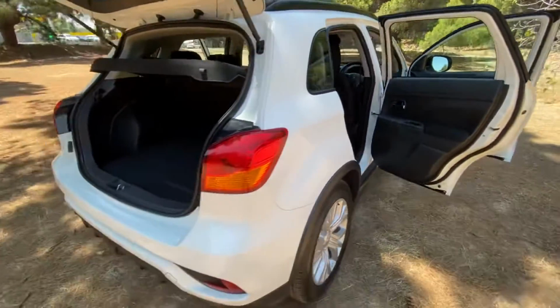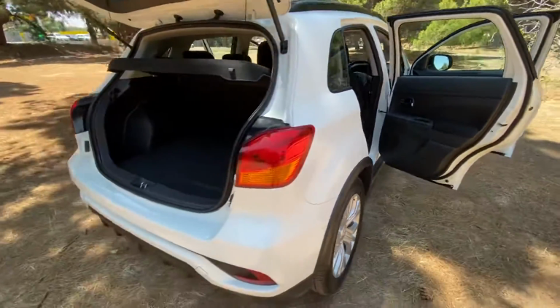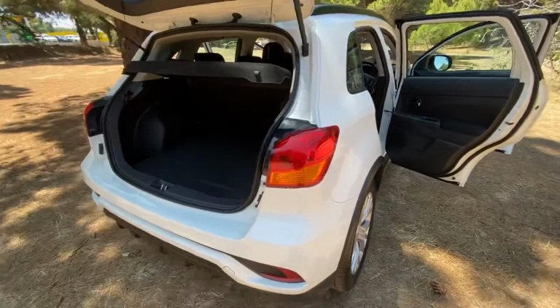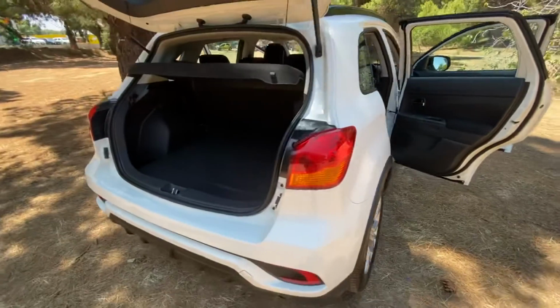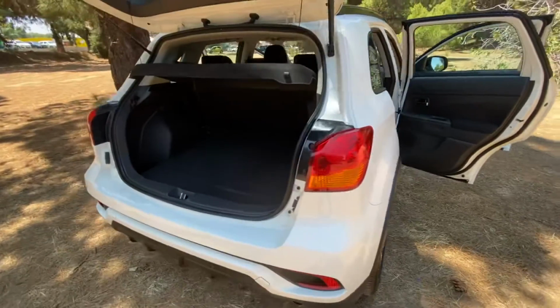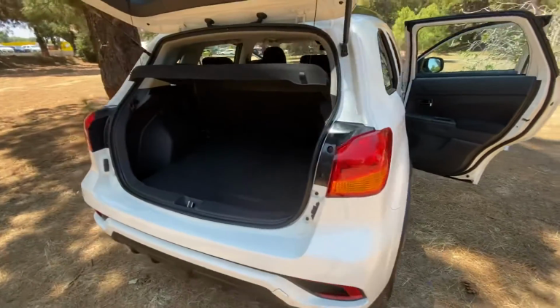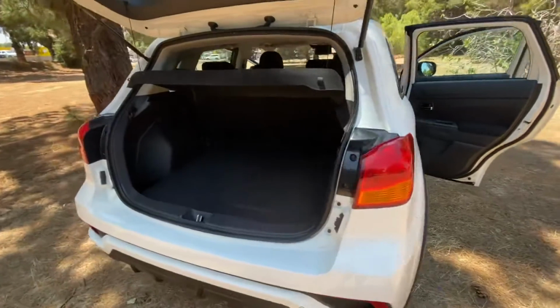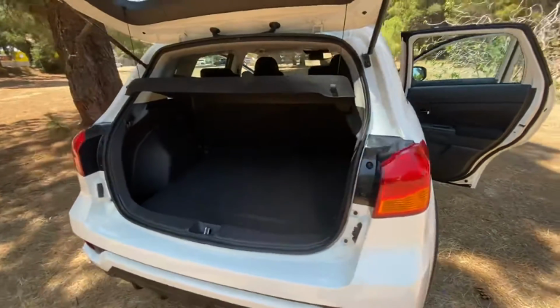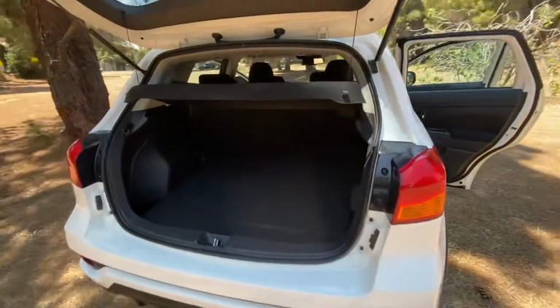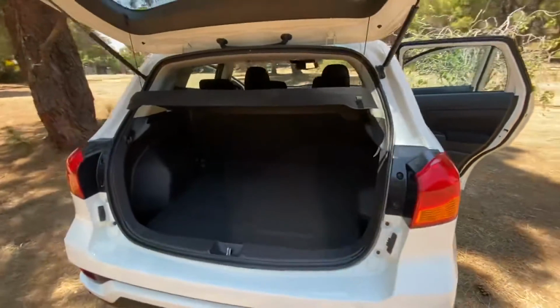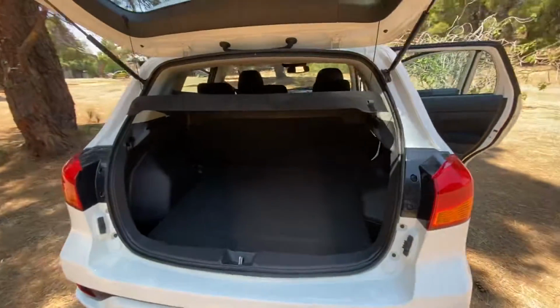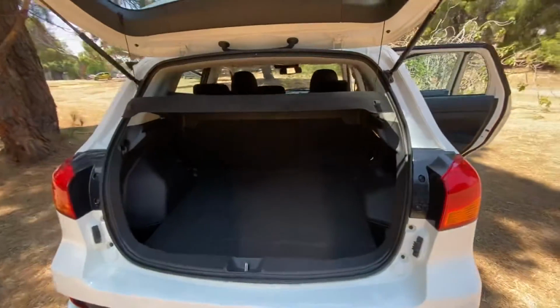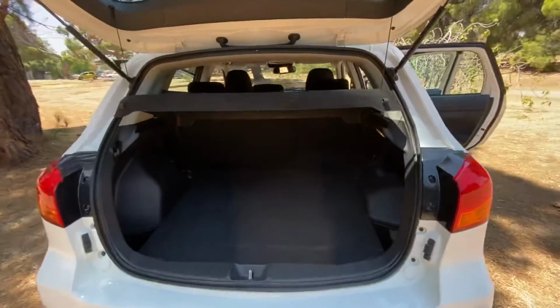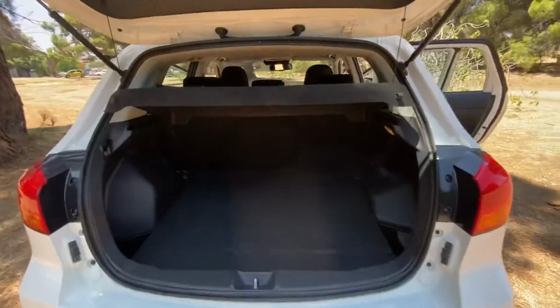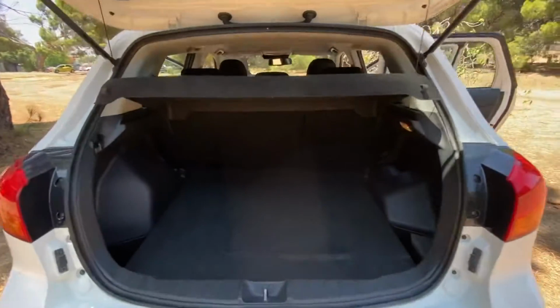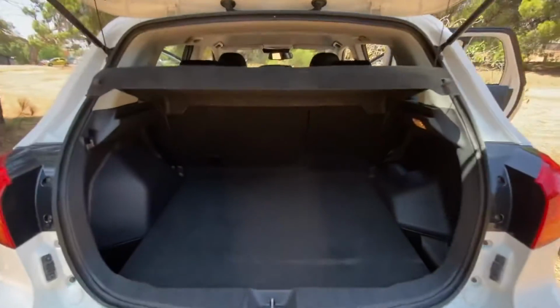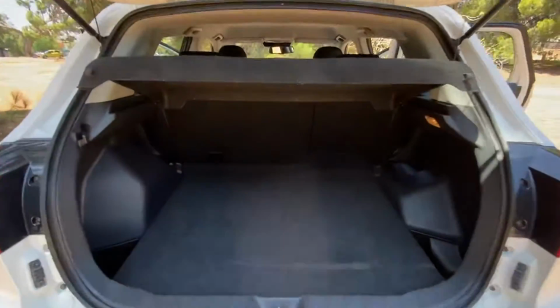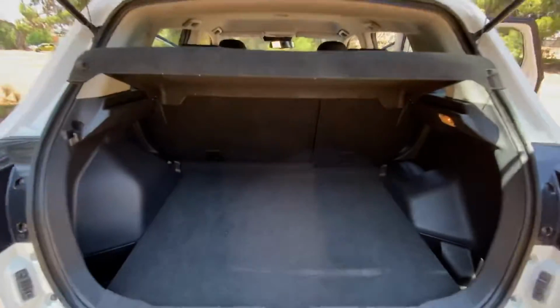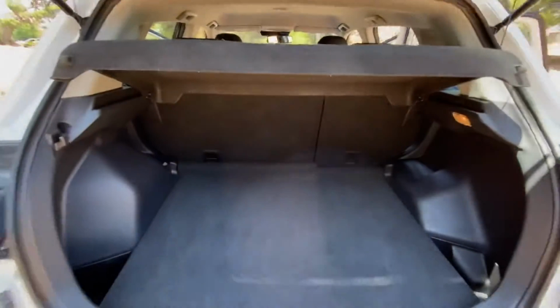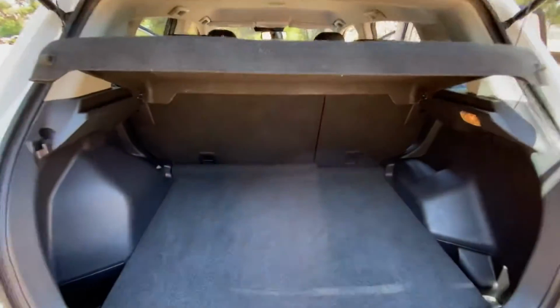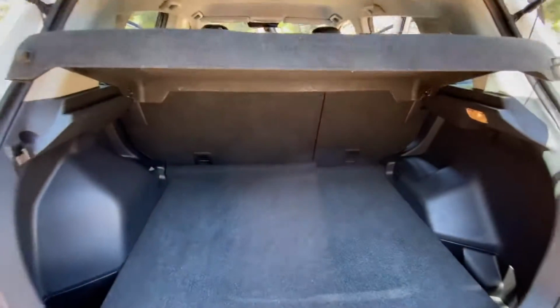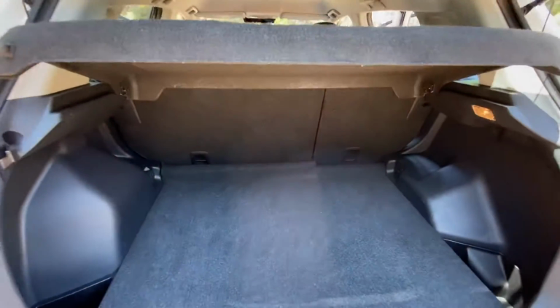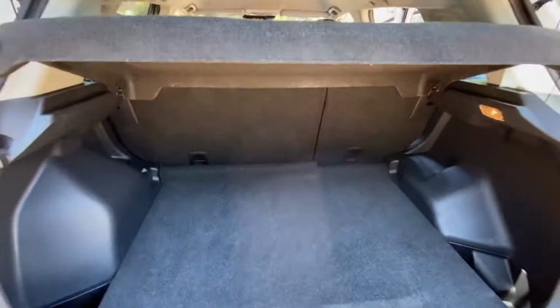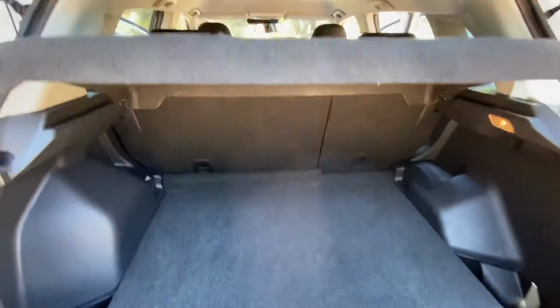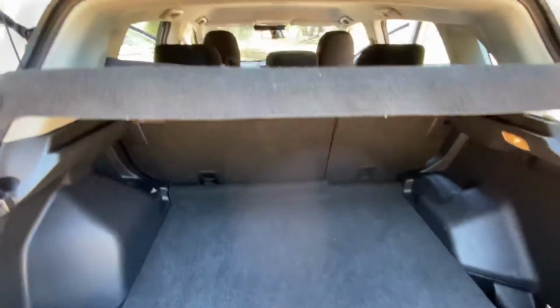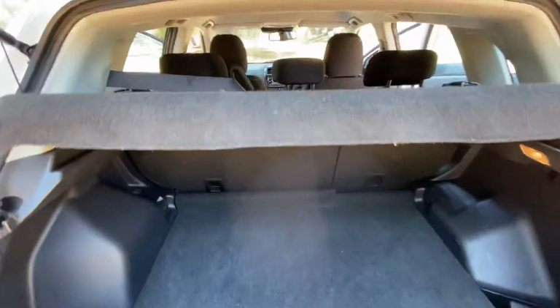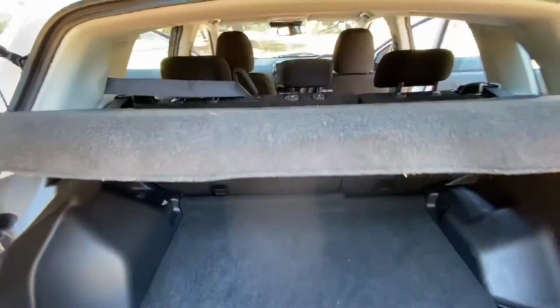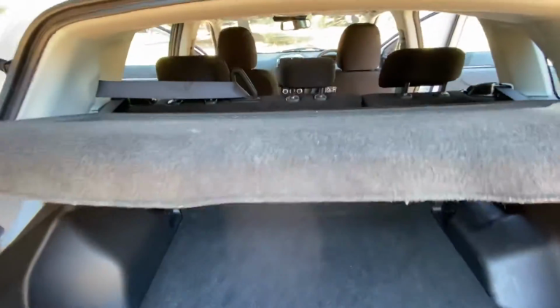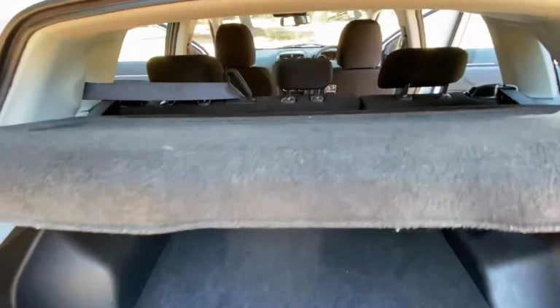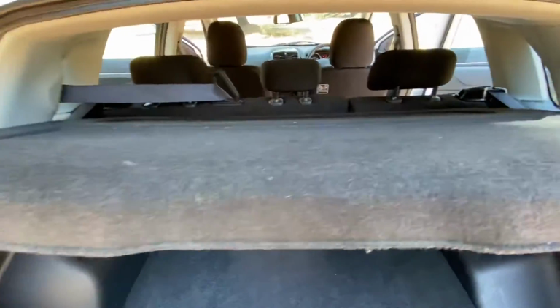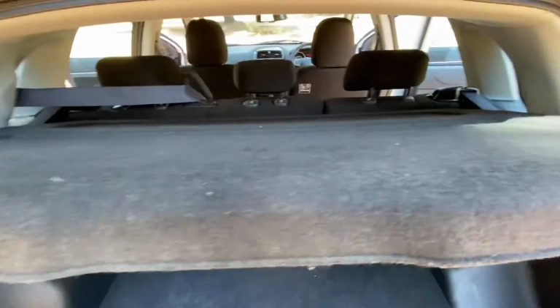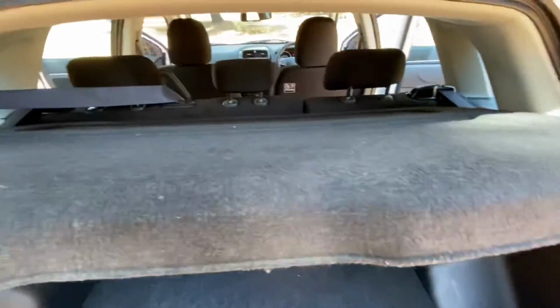Nice big boot with a removable parcel shelf. Seats fold down as well if you need some more space.